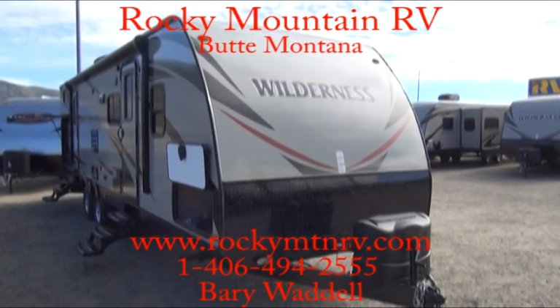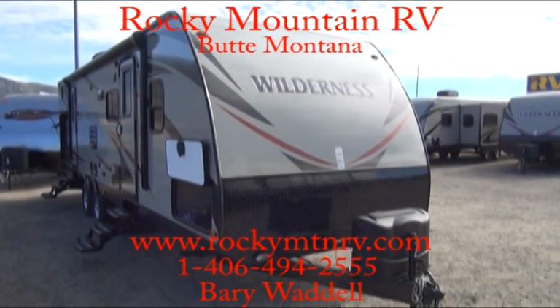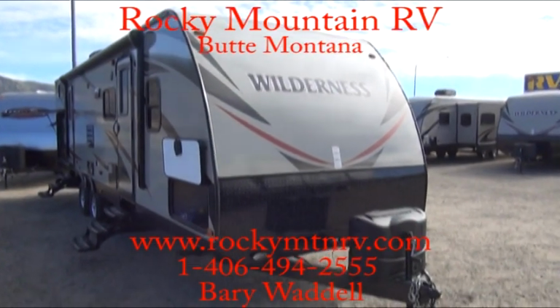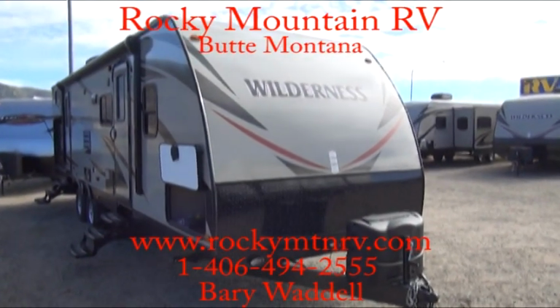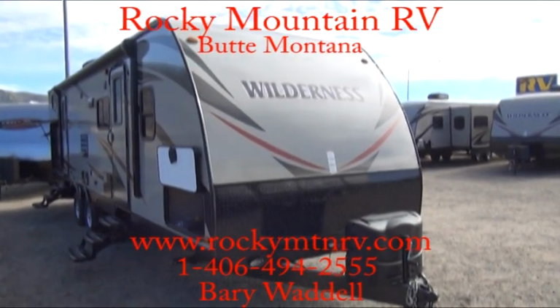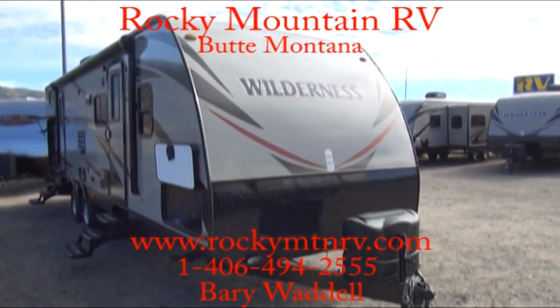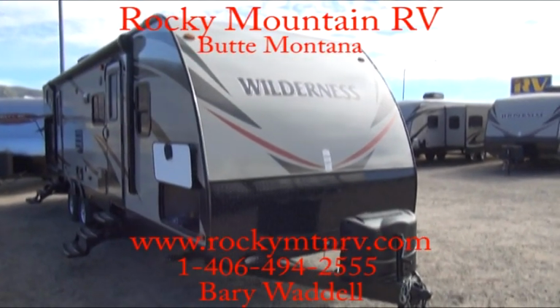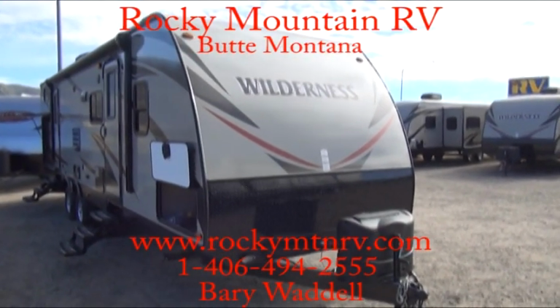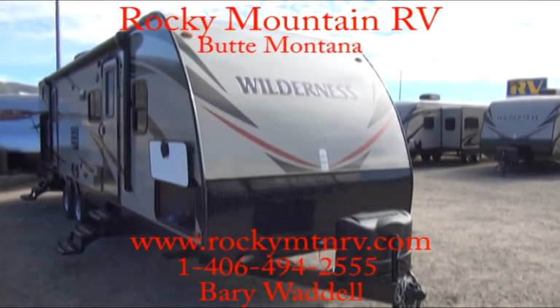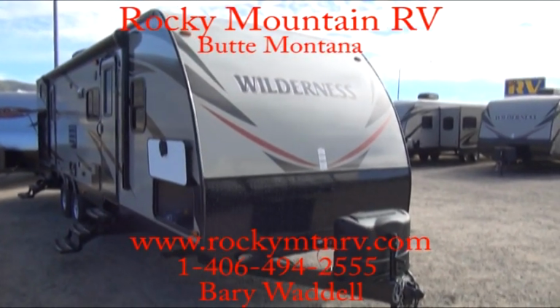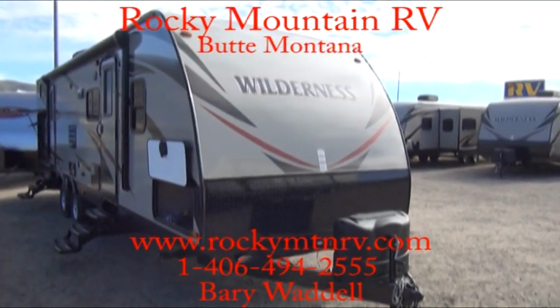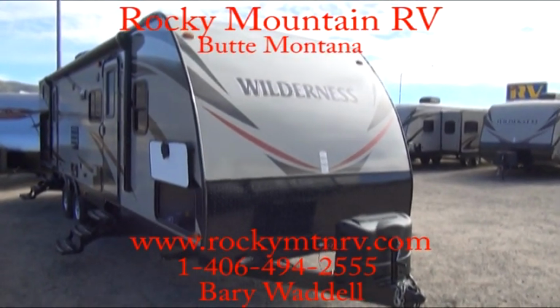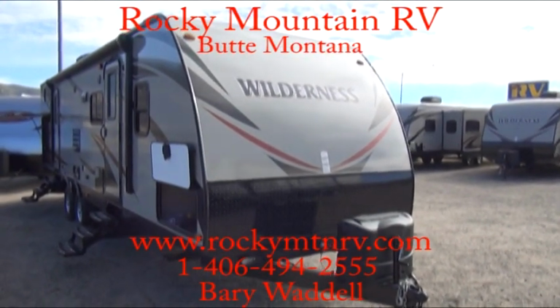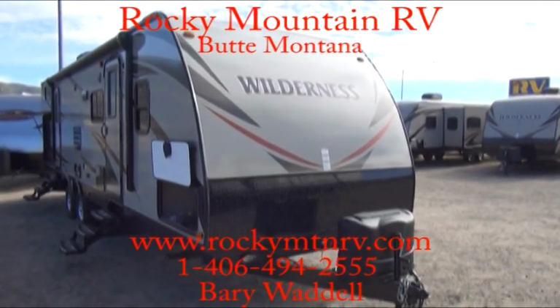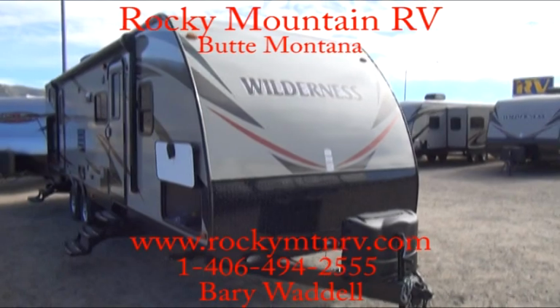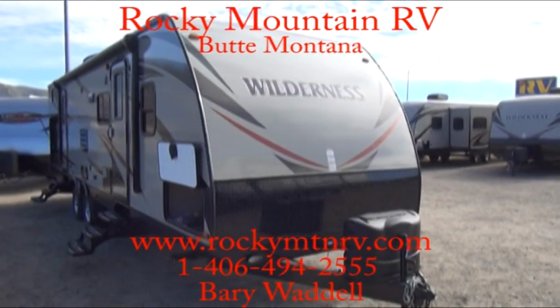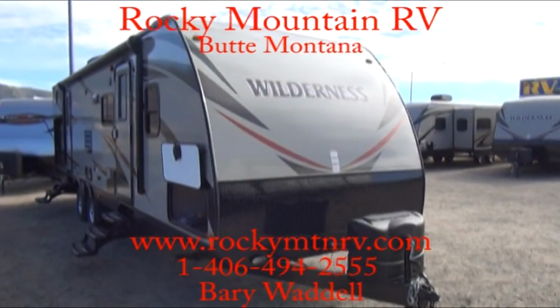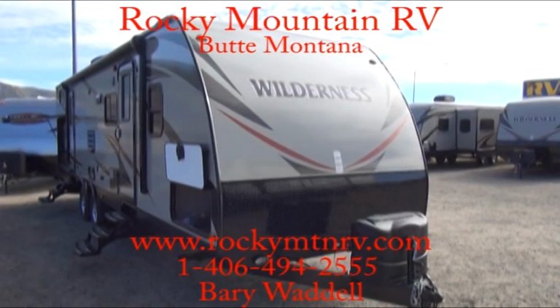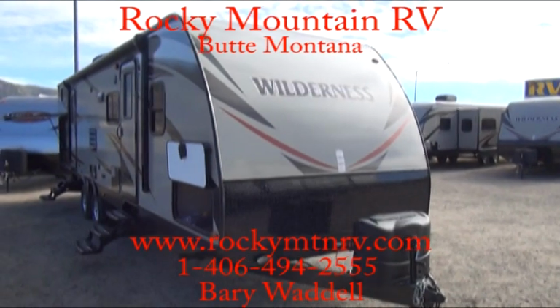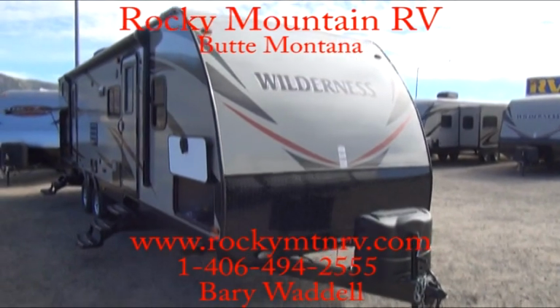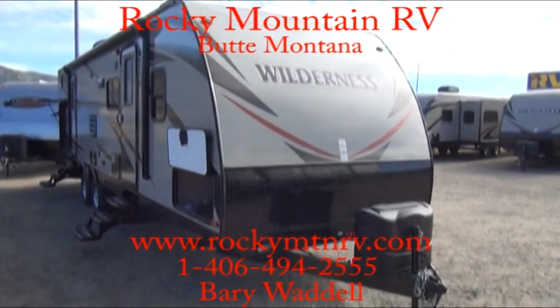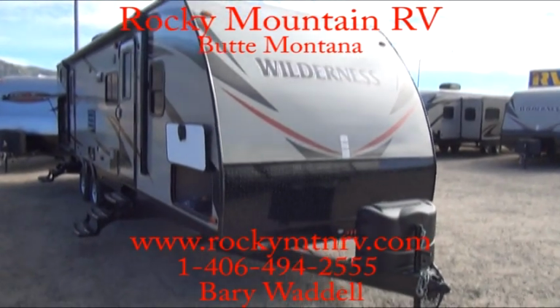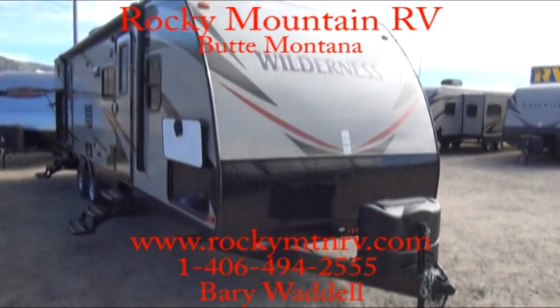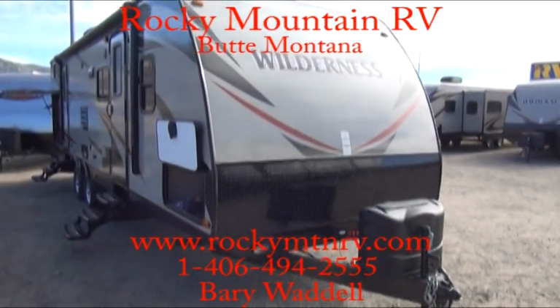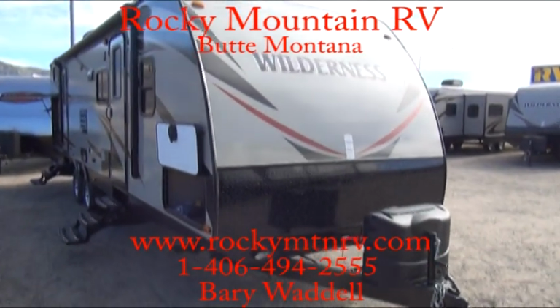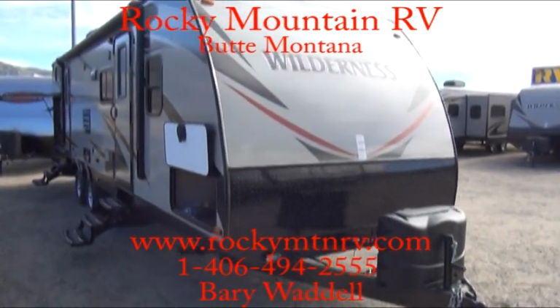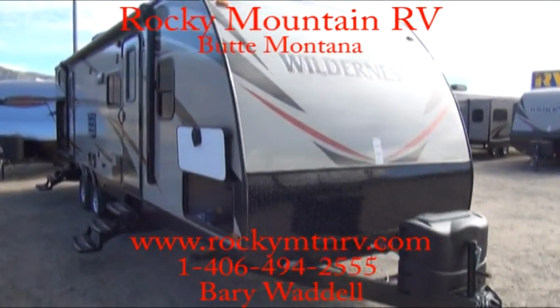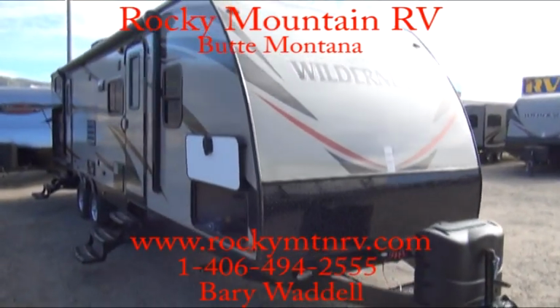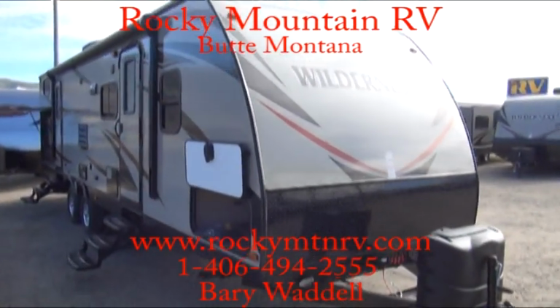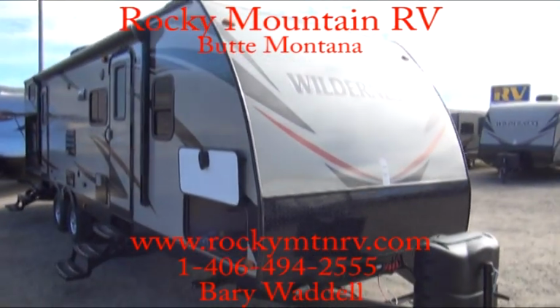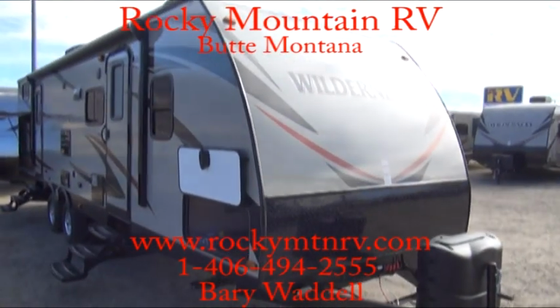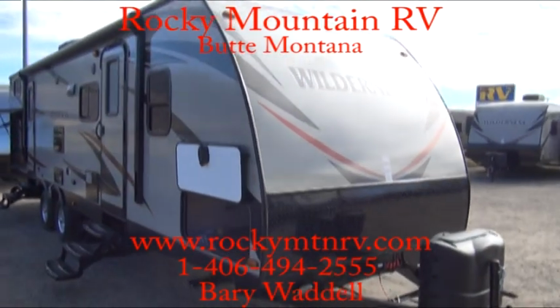Welcome to Rocky Mountain RV in Butte, Montana. My name is Barry Waddell and today we're going to be taking a look at the Wilderness Model 3150.